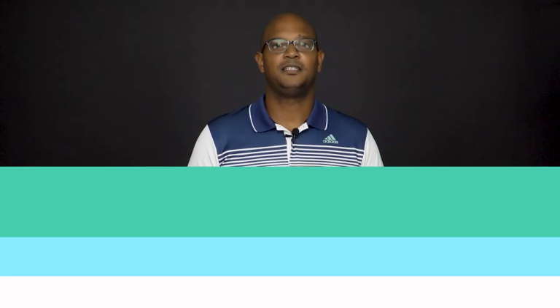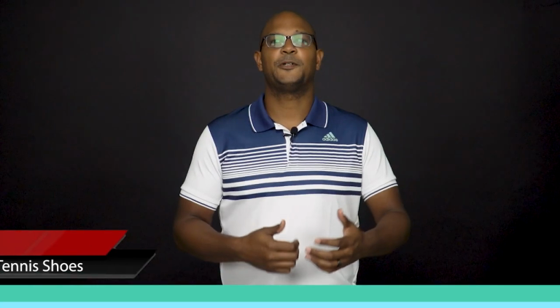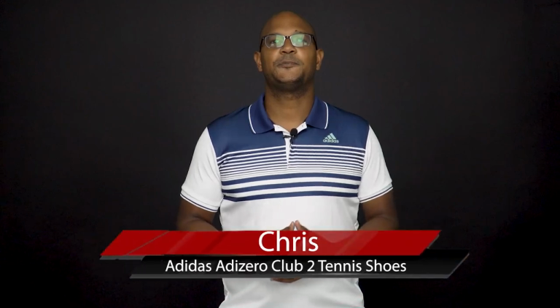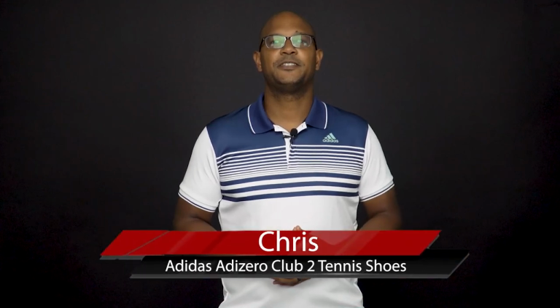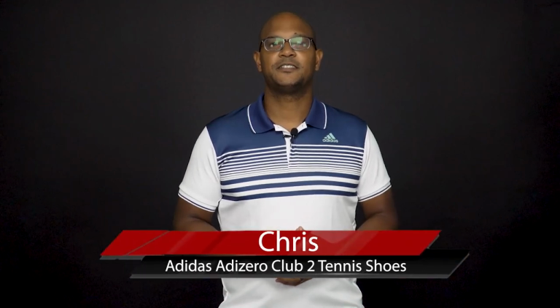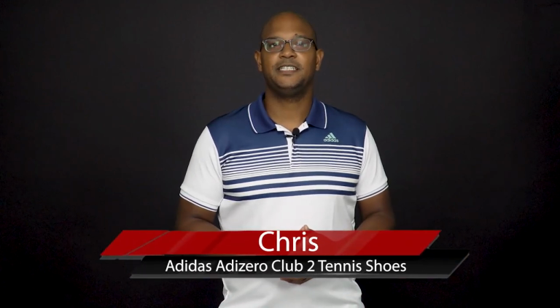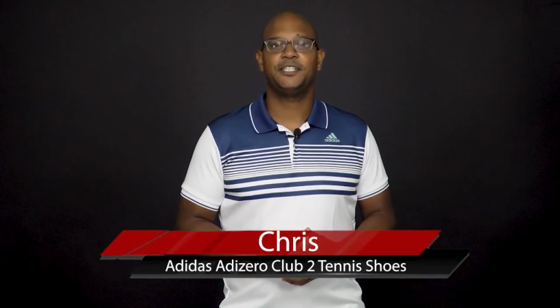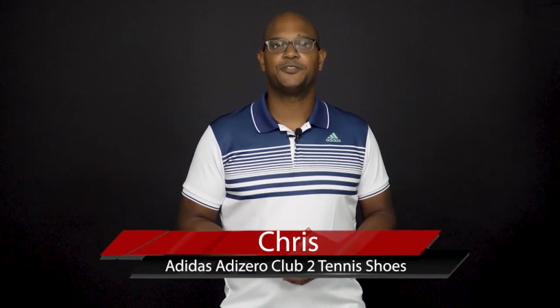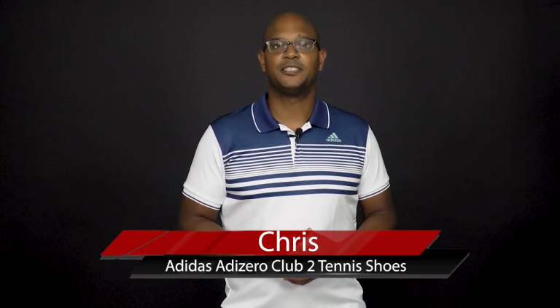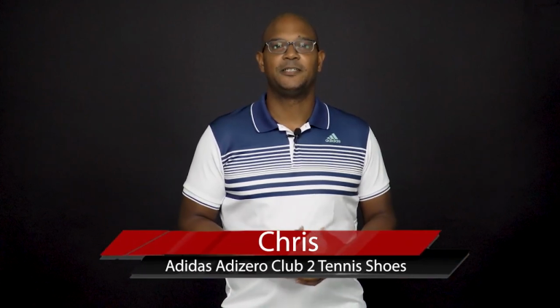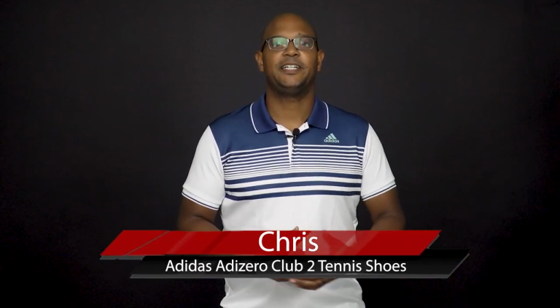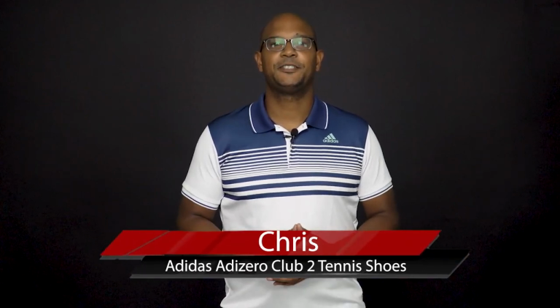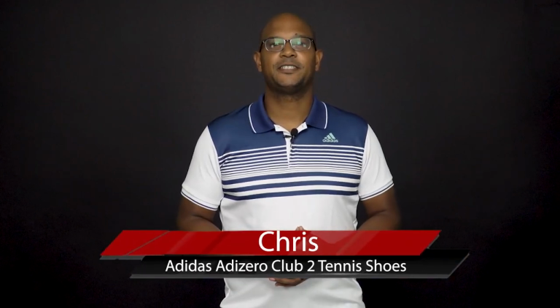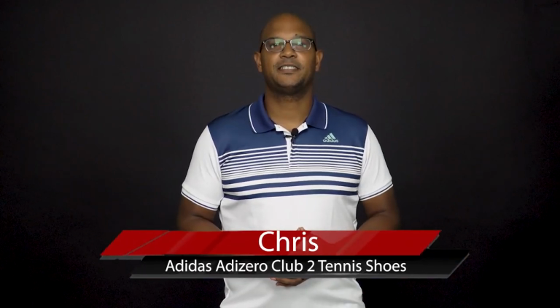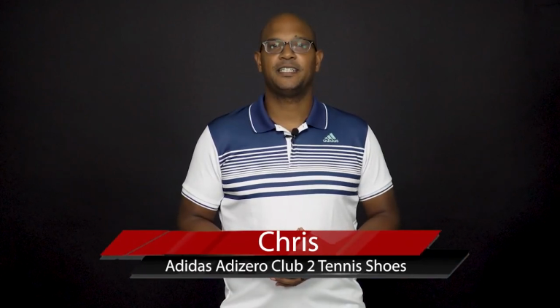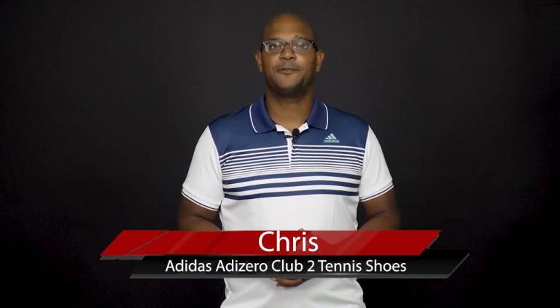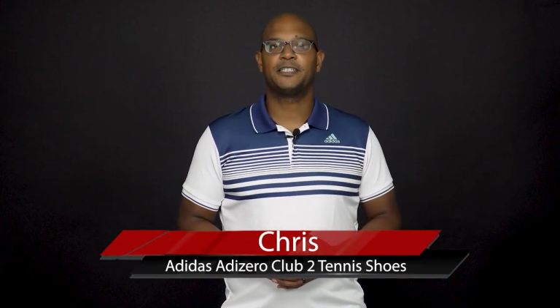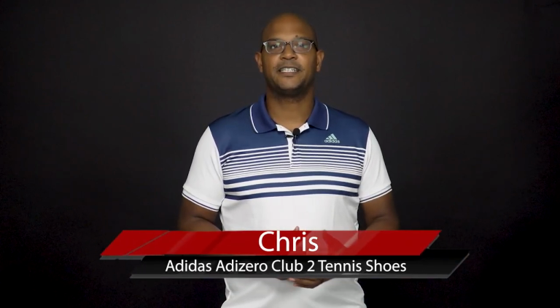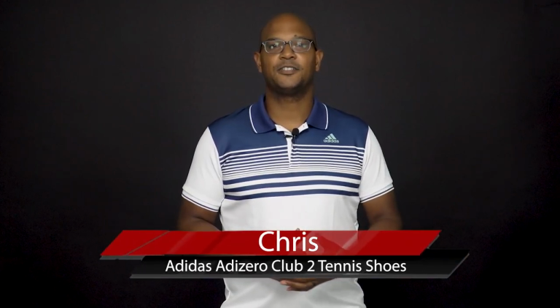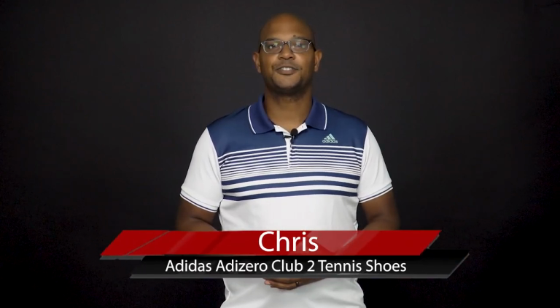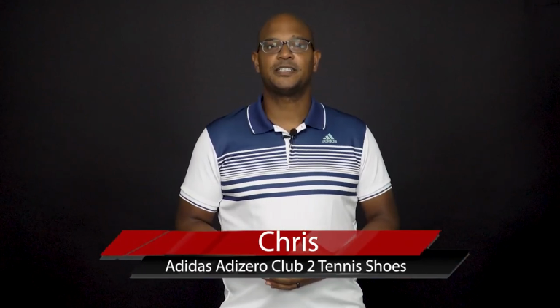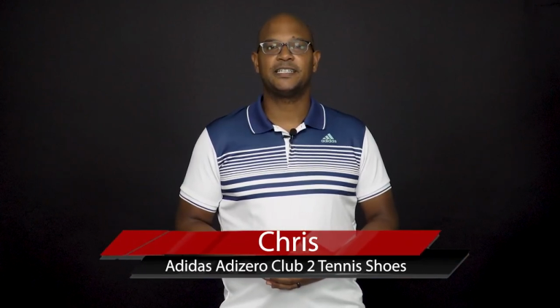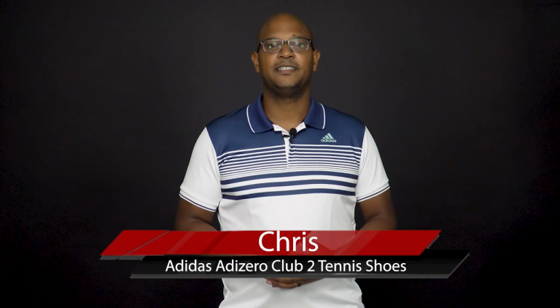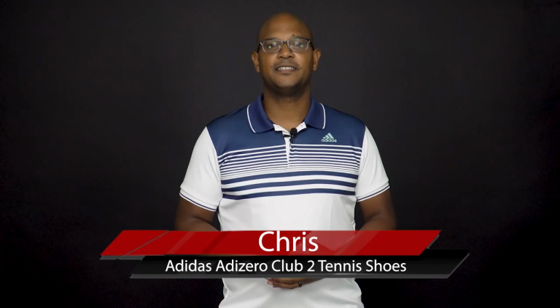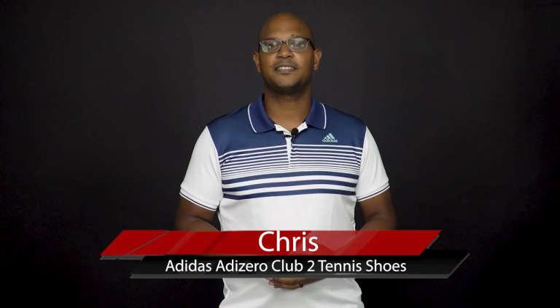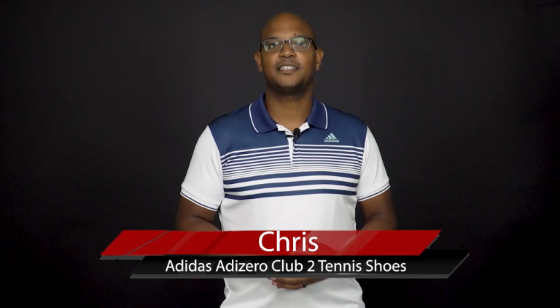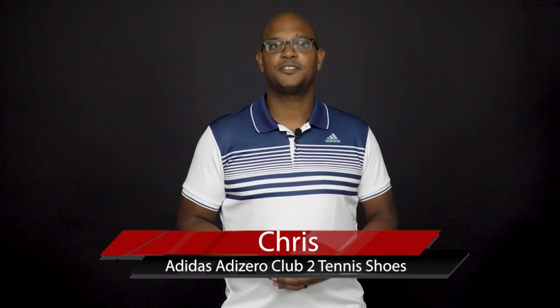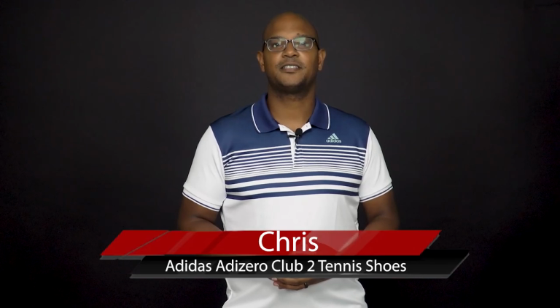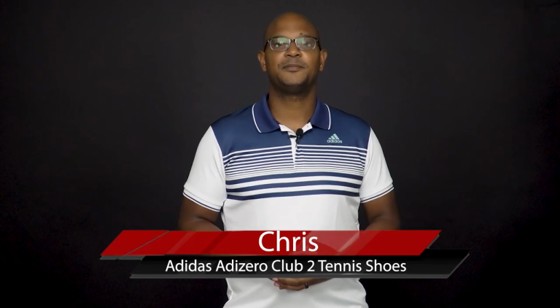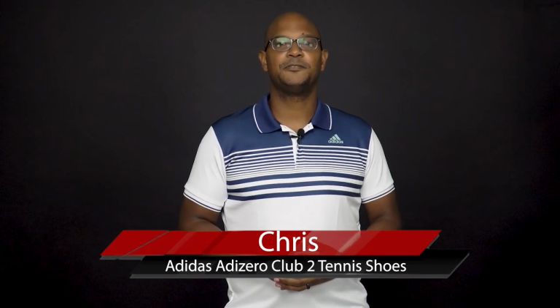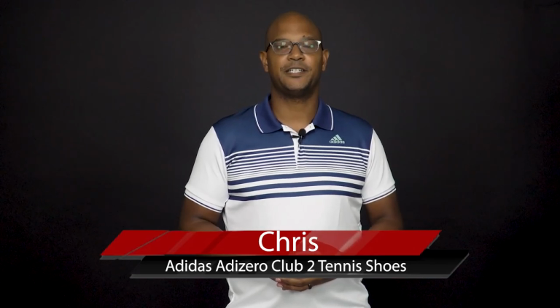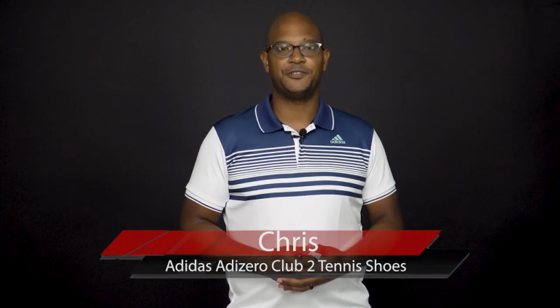Welcome to another TE Changeover. My name is Chris and today we're going to take a closer look at the Adidas Adi Zero Club 2 Tennis Shoe.